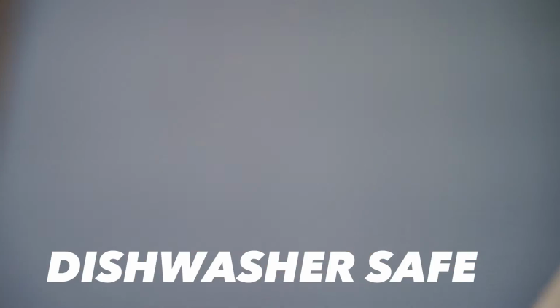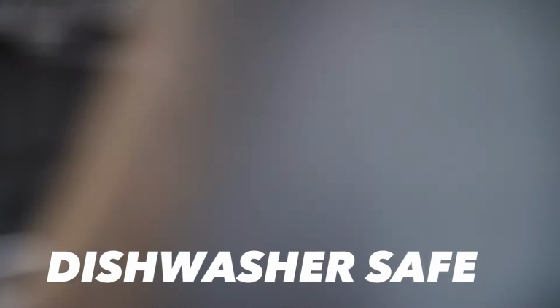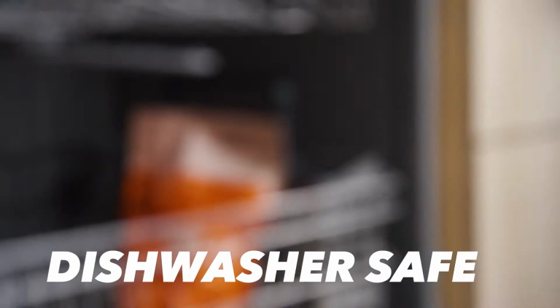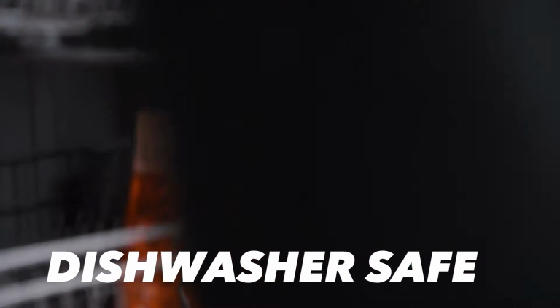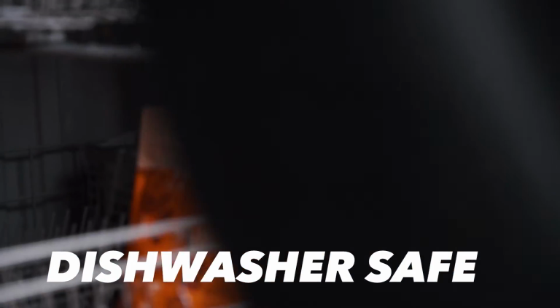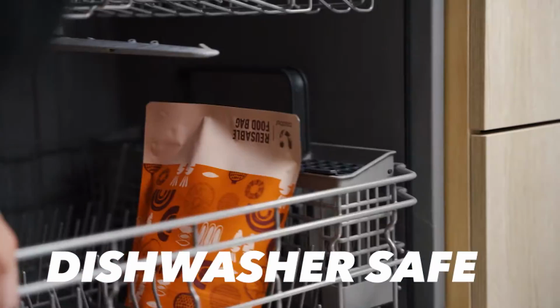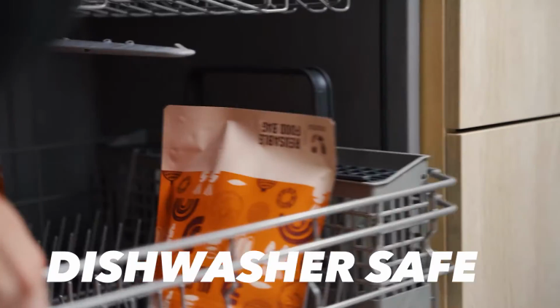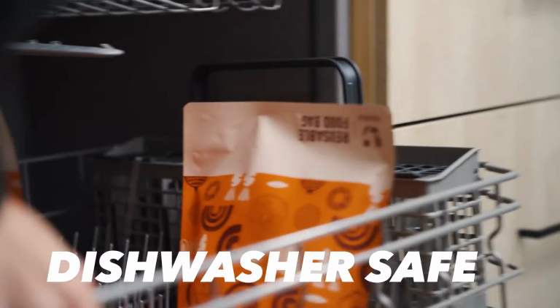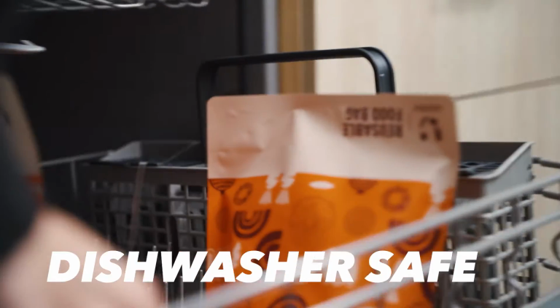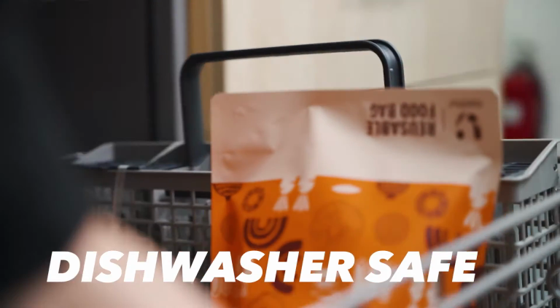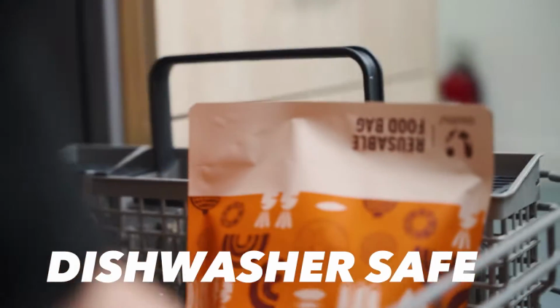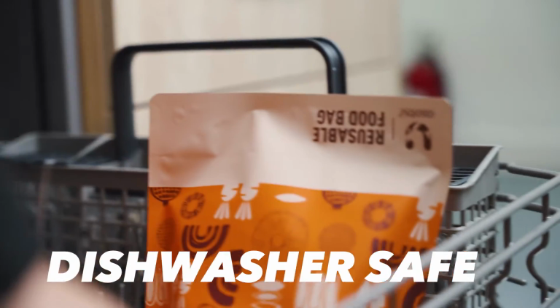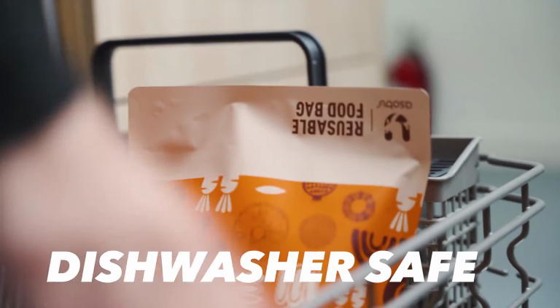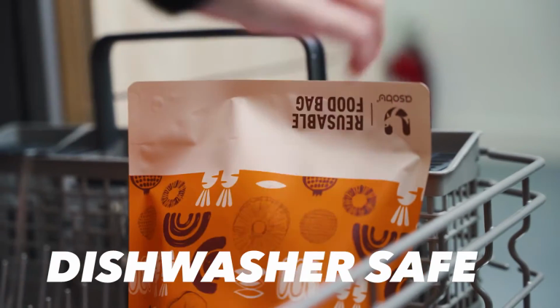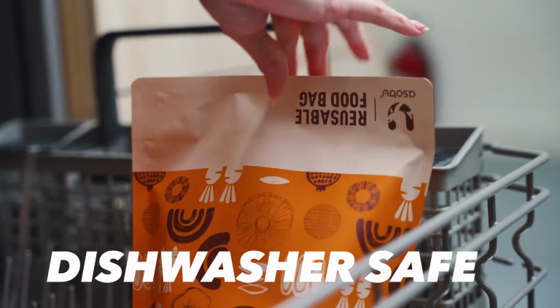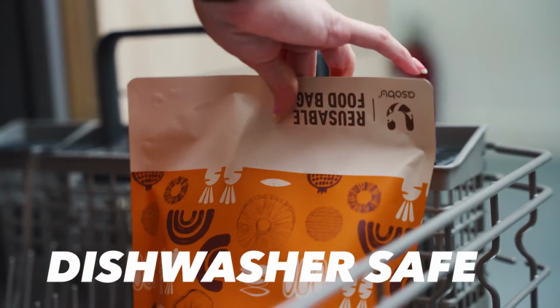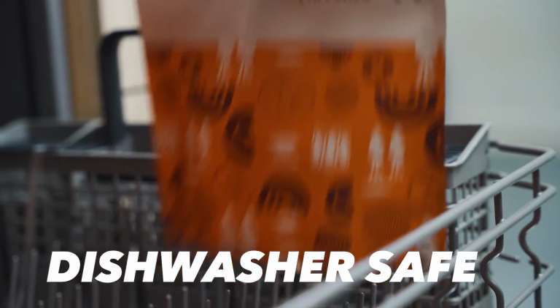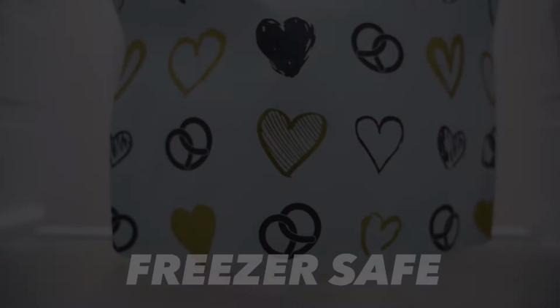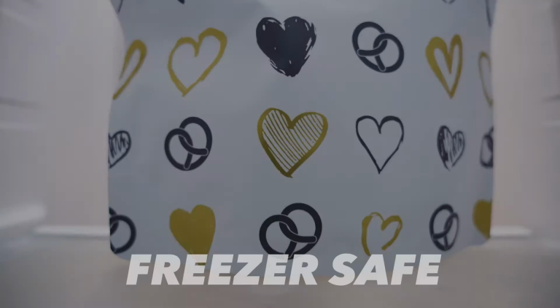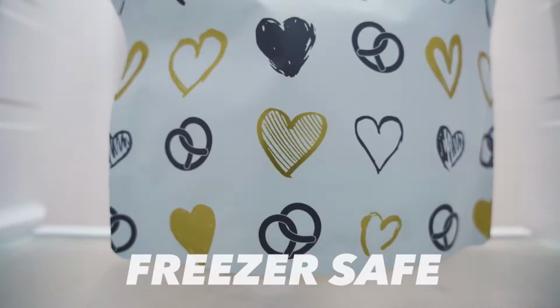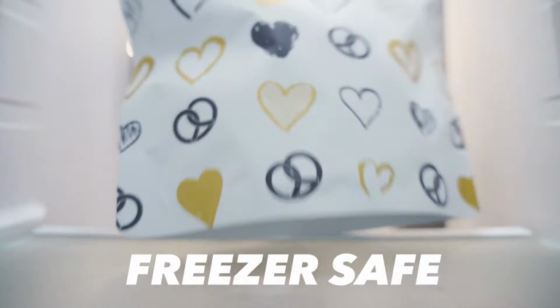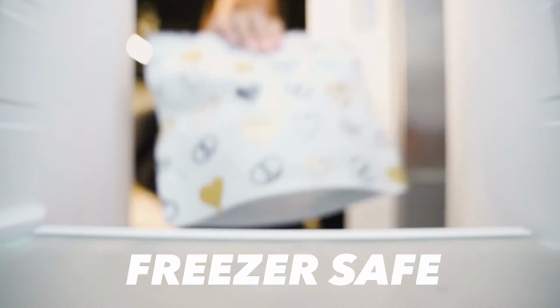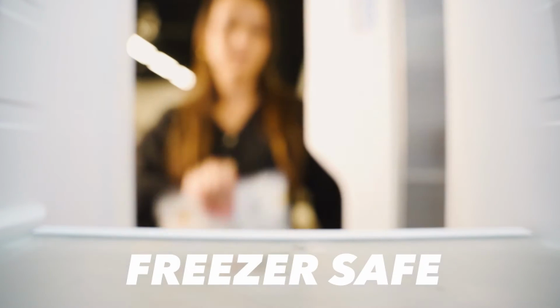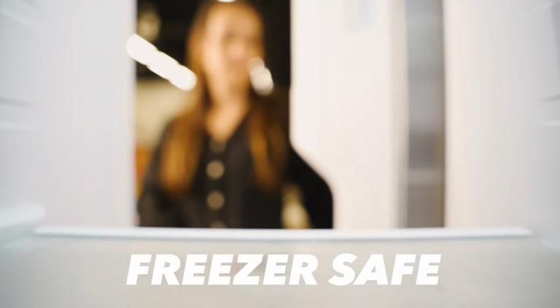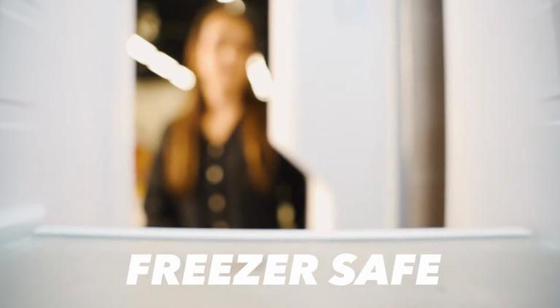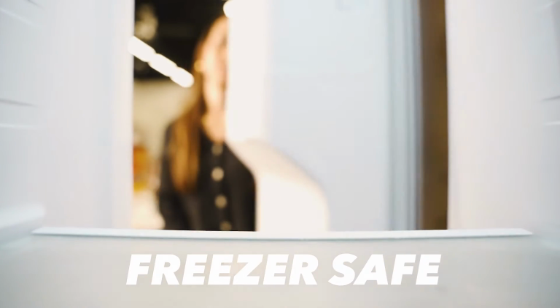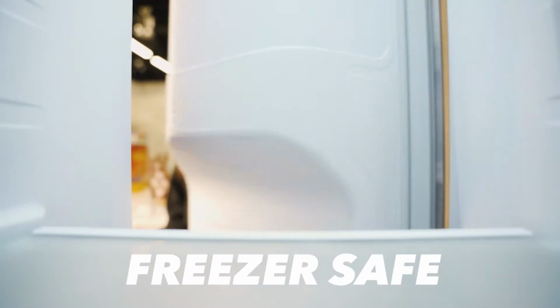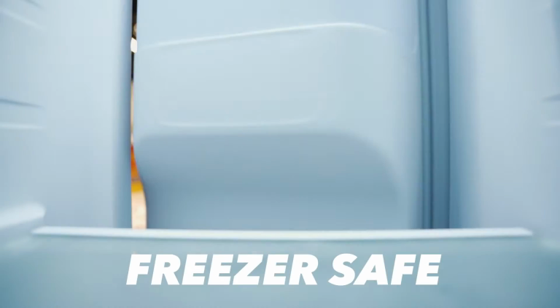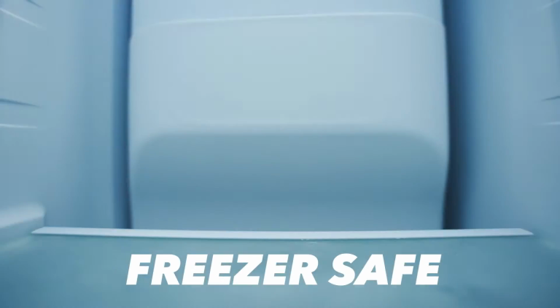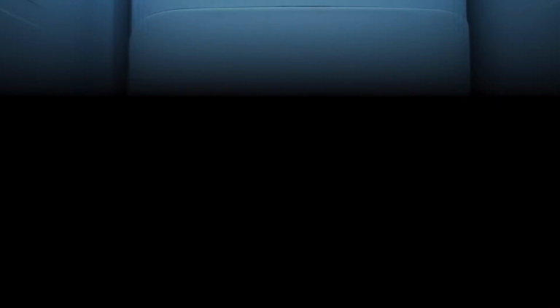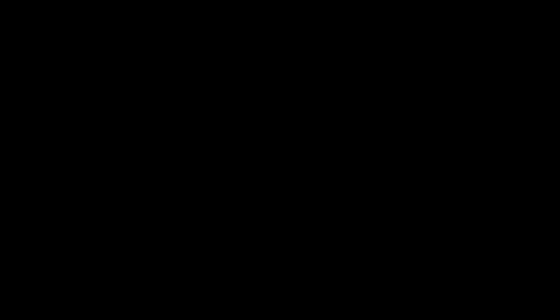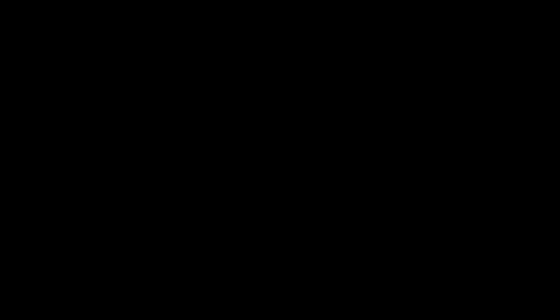The food bag is dishwasher safe for easy cleaning, and can be used to store your freezable foods as well.